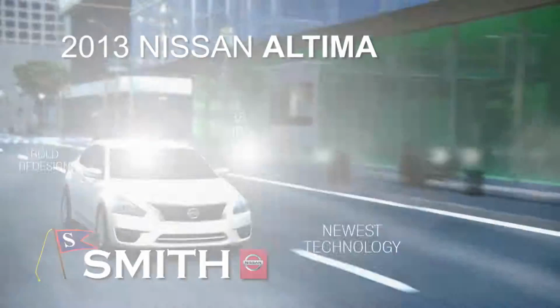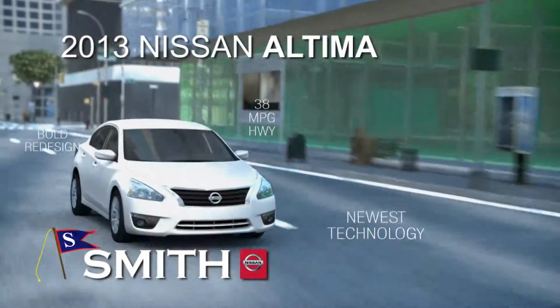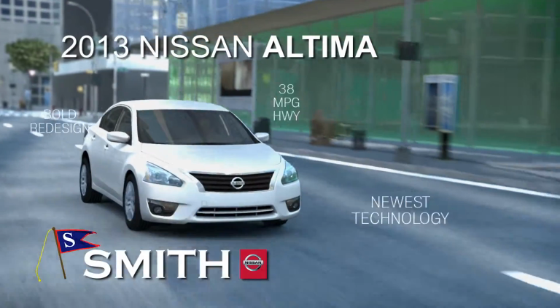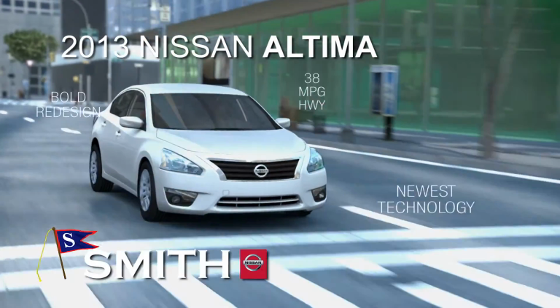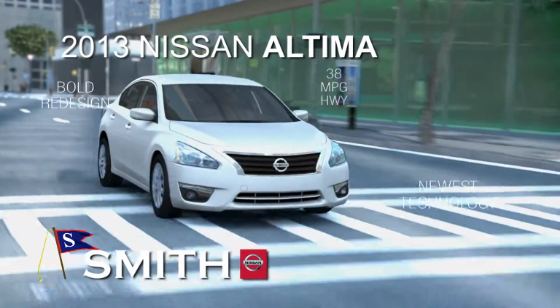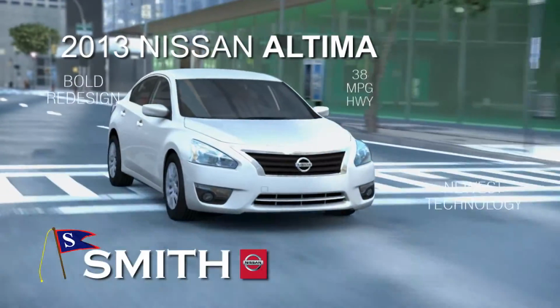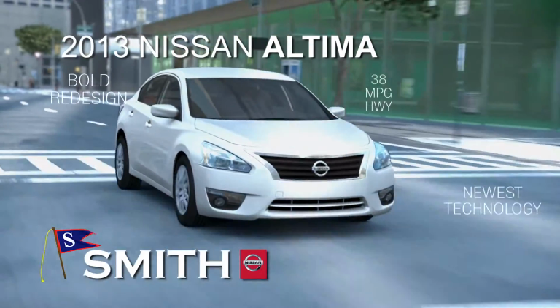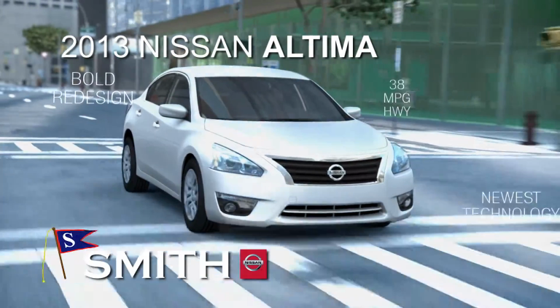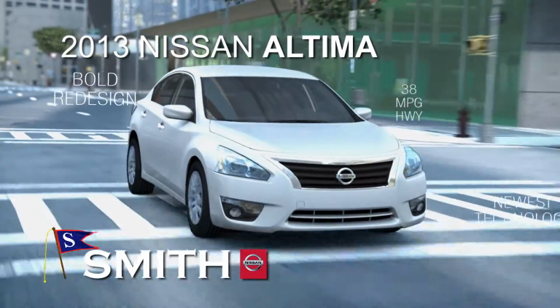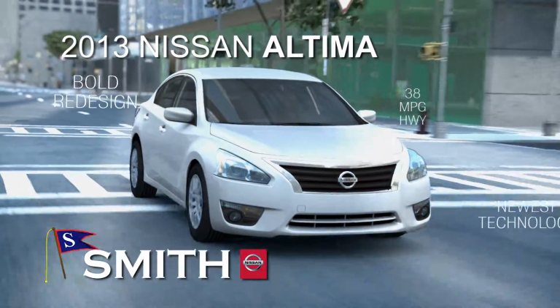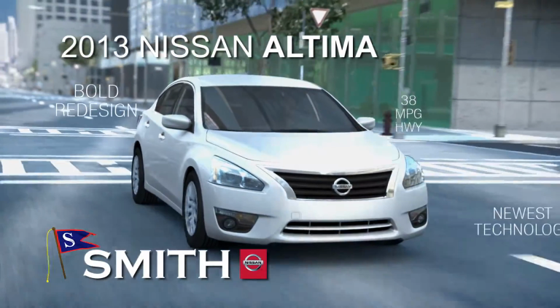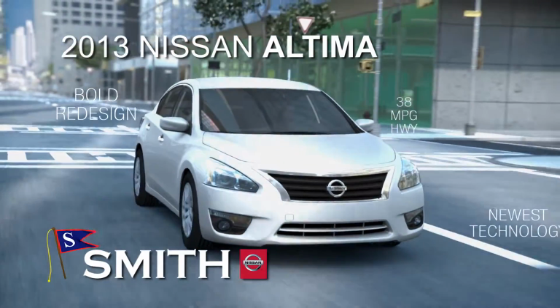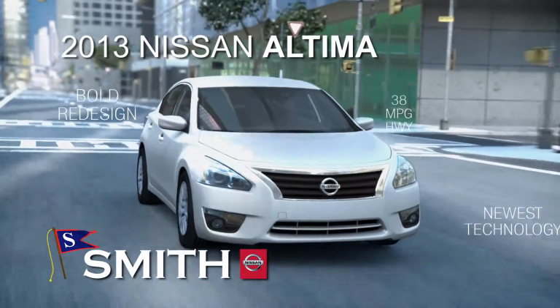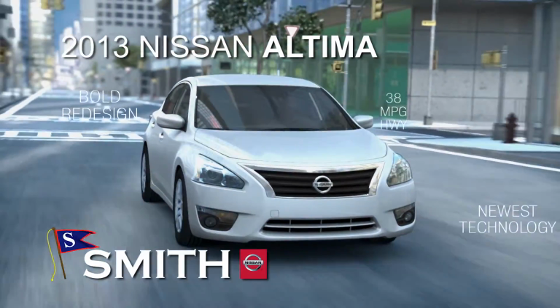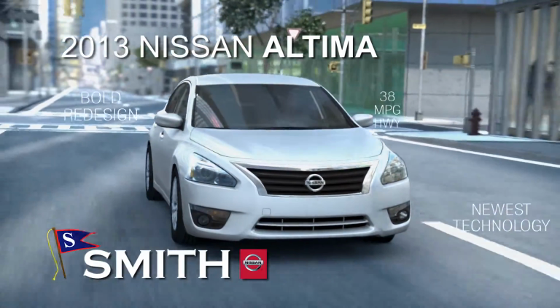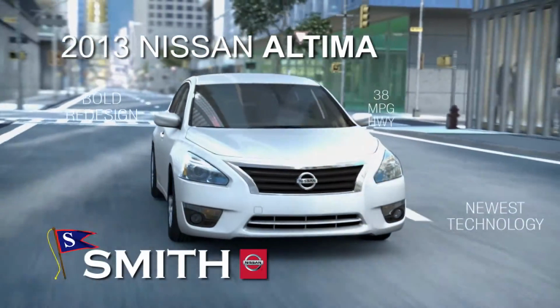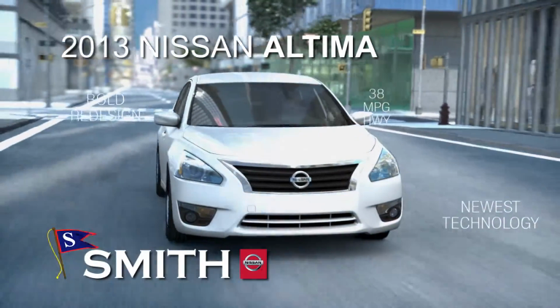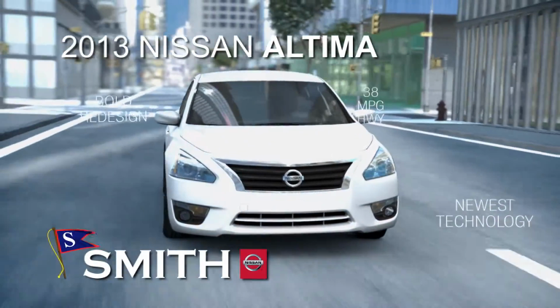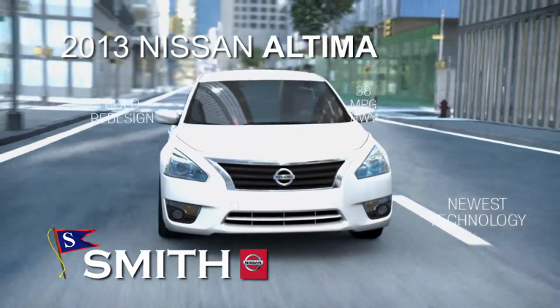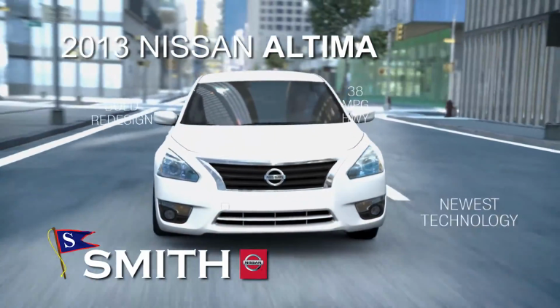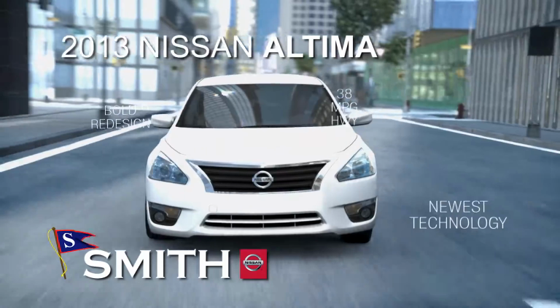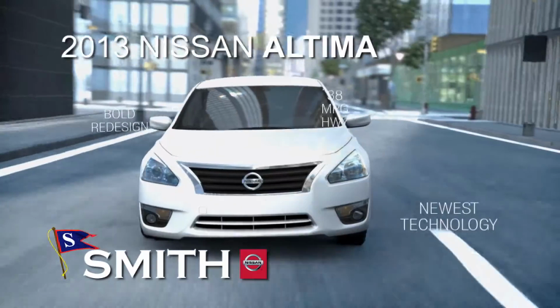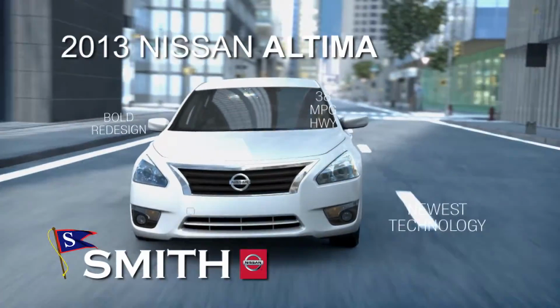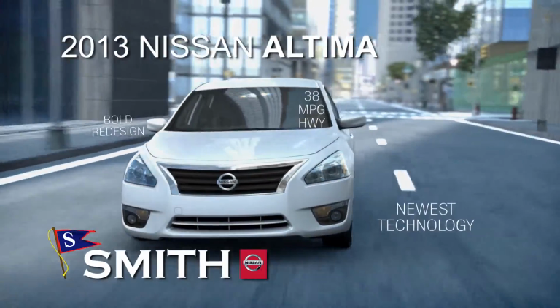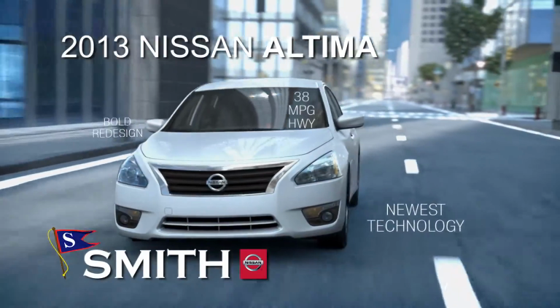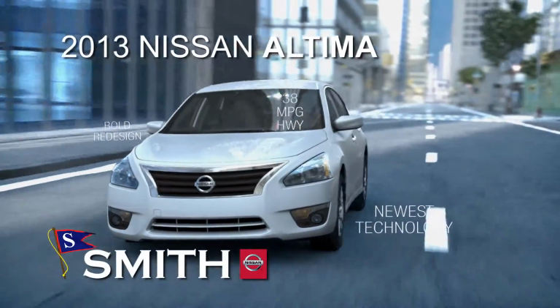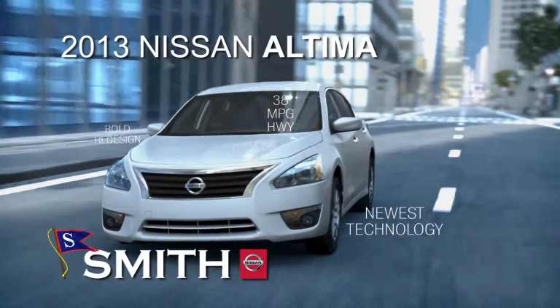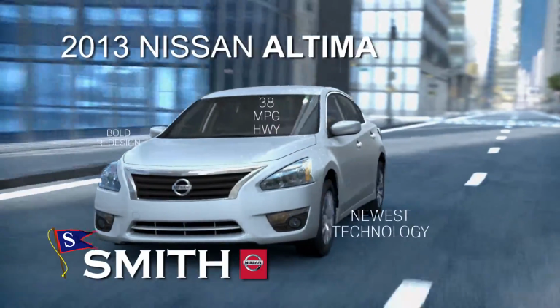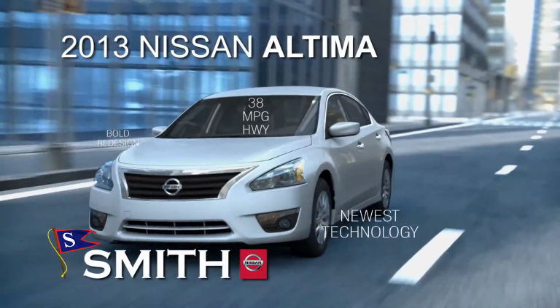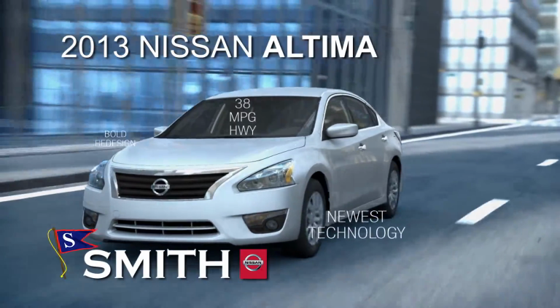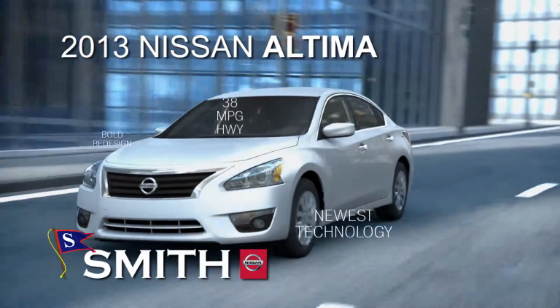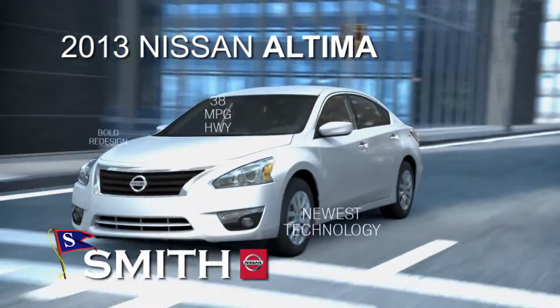Or check out the 2013 Altima with a bold redesign and the newest technology. It gets up to 38 miles per gallon.